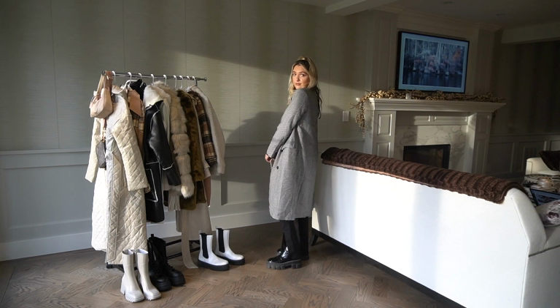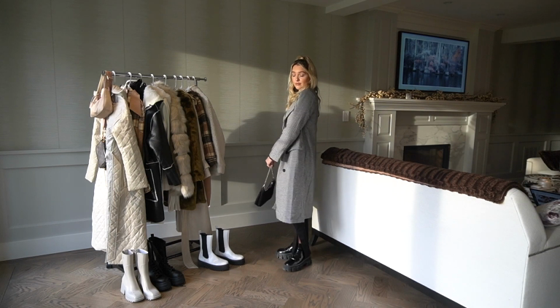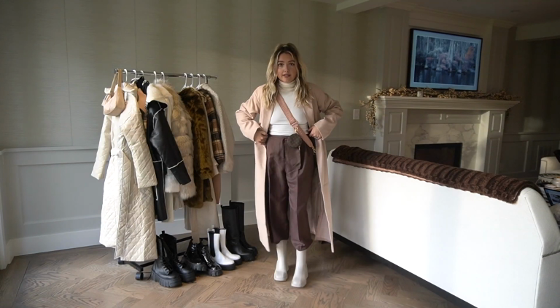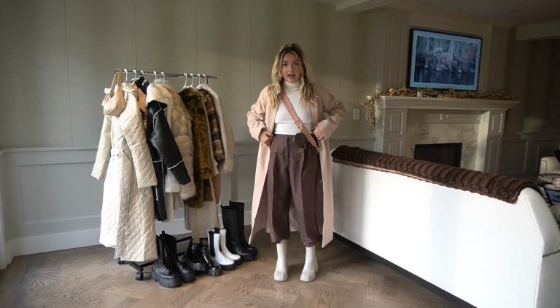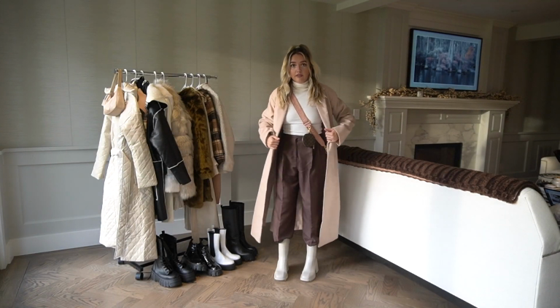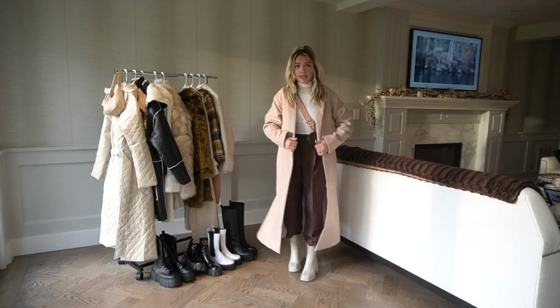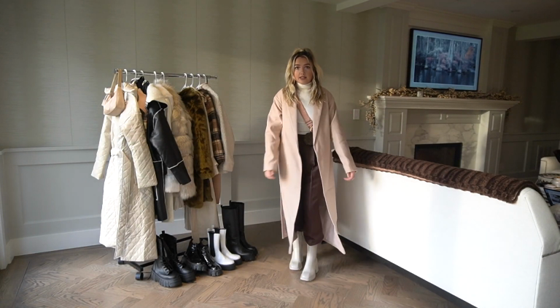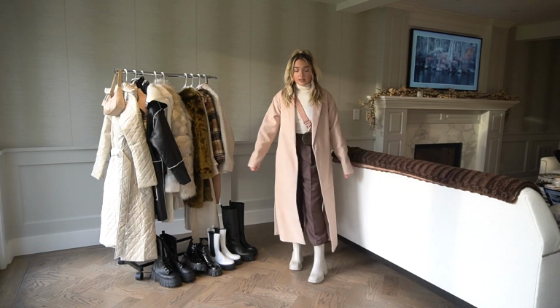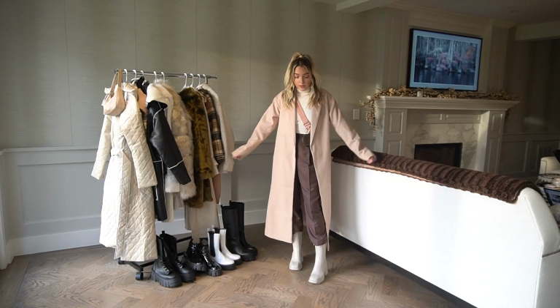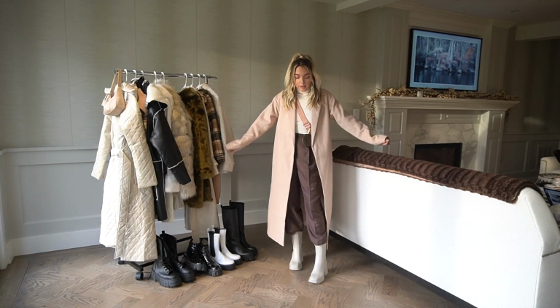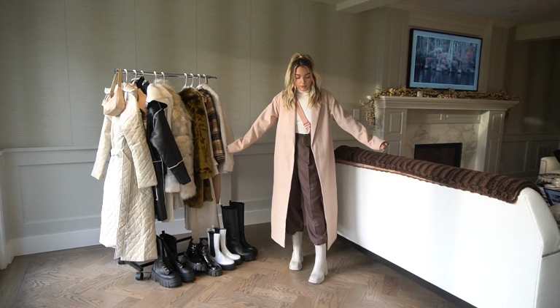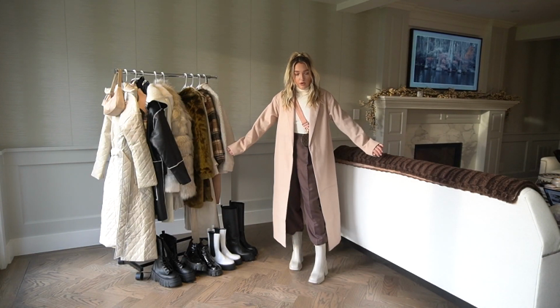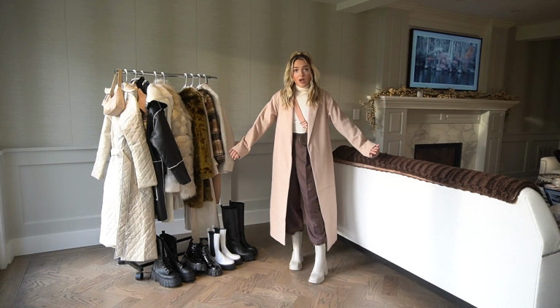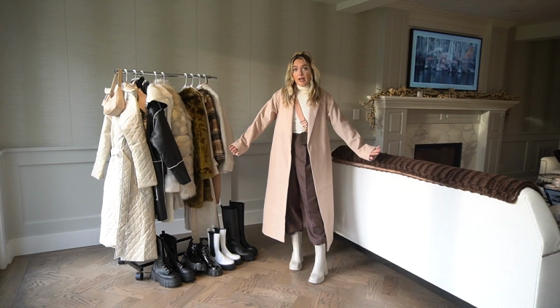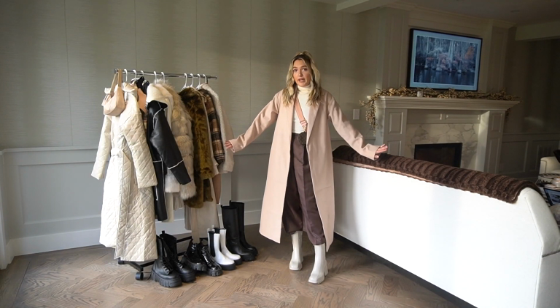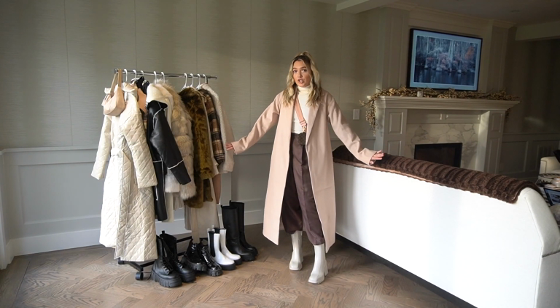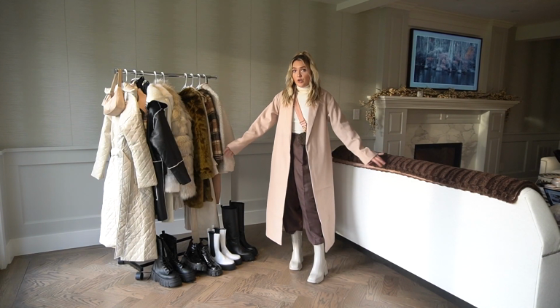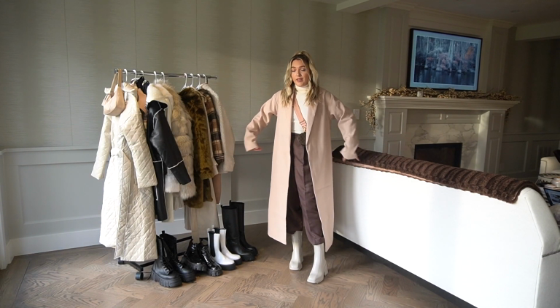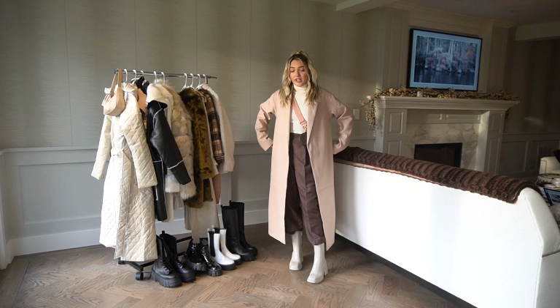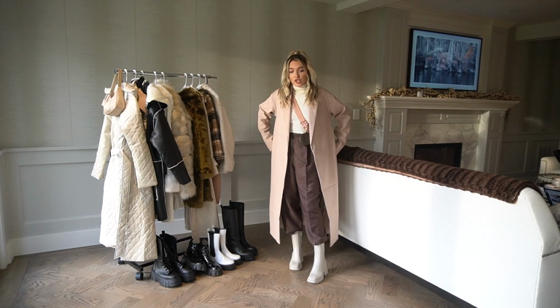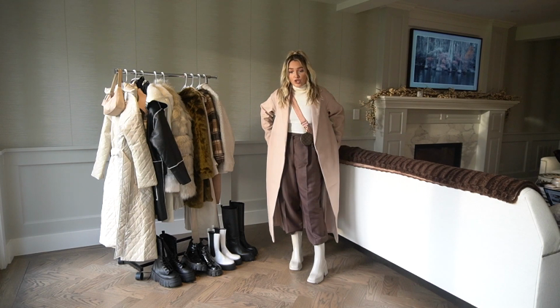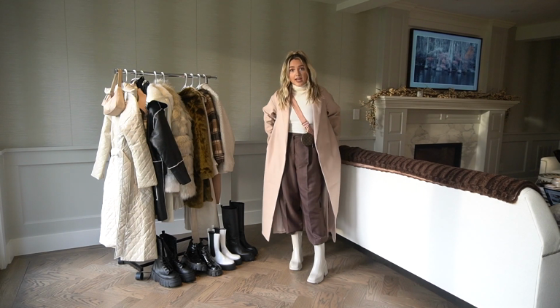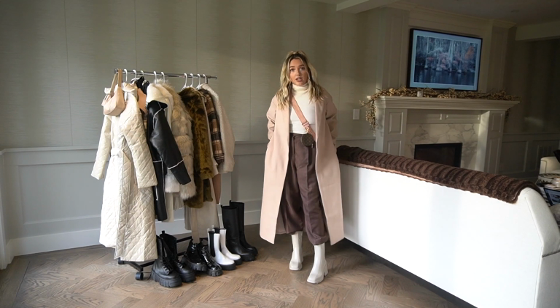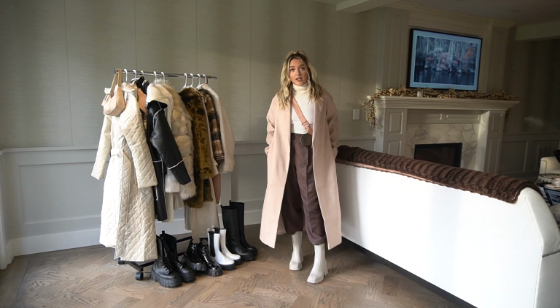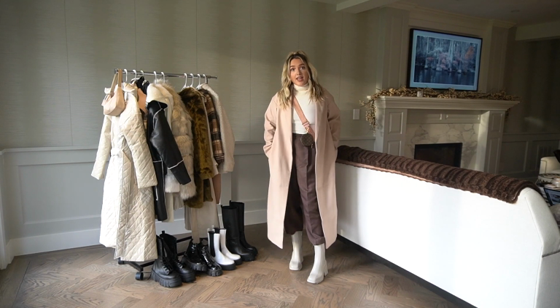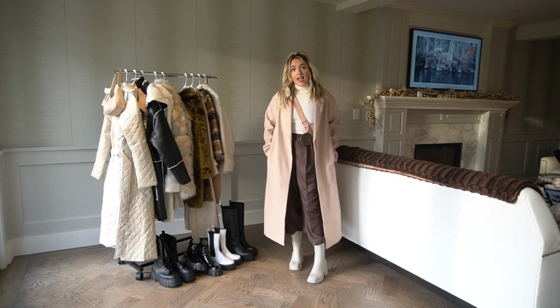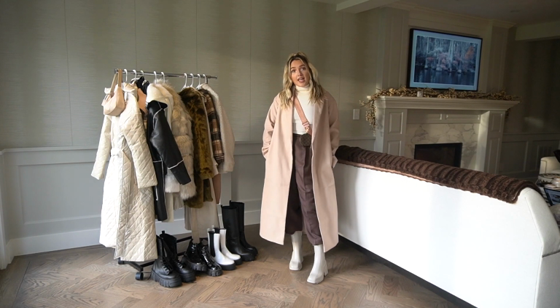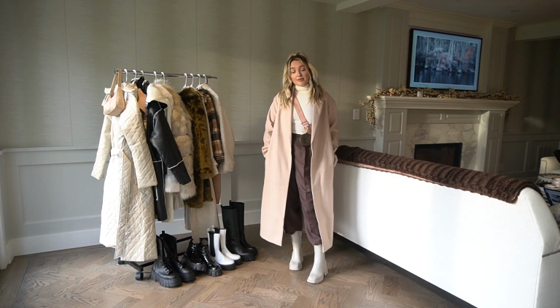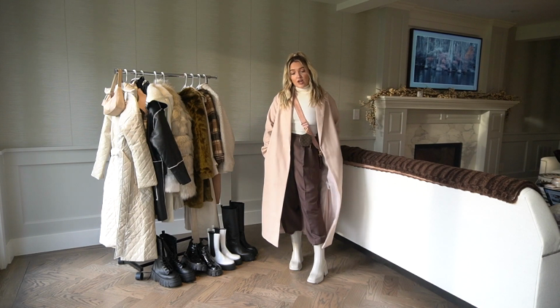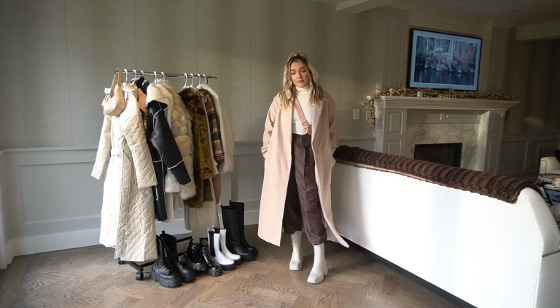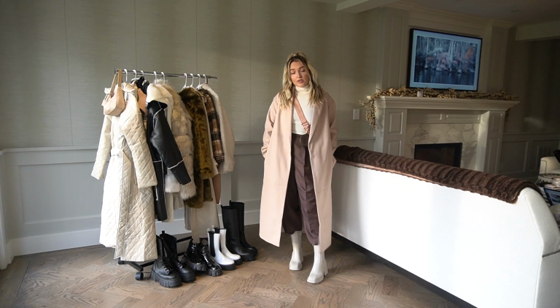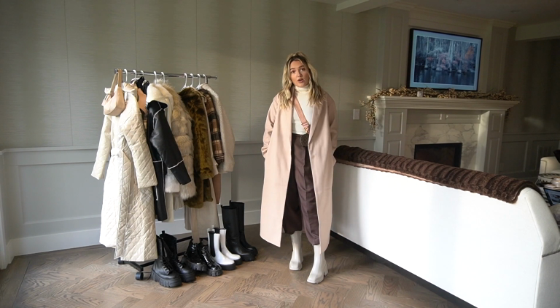Next outfit is this really beautiful beige coat that is just so tailored.